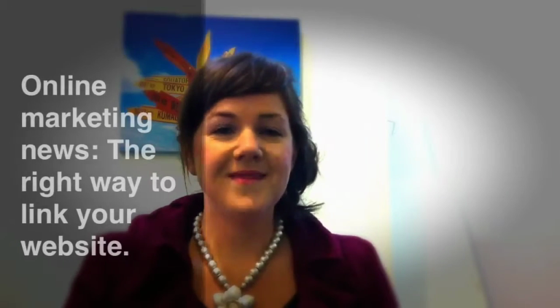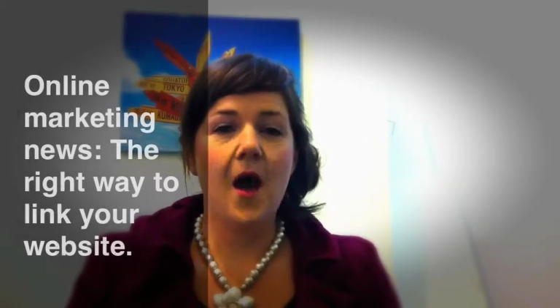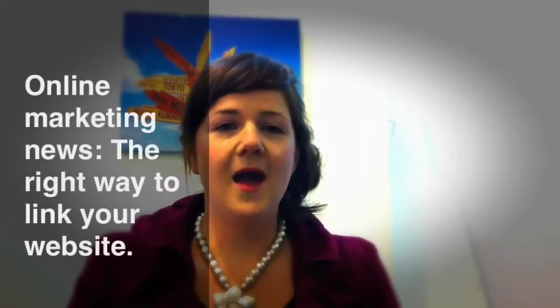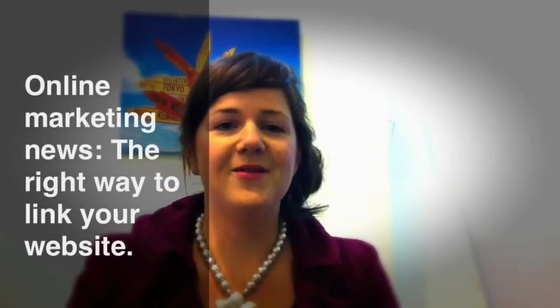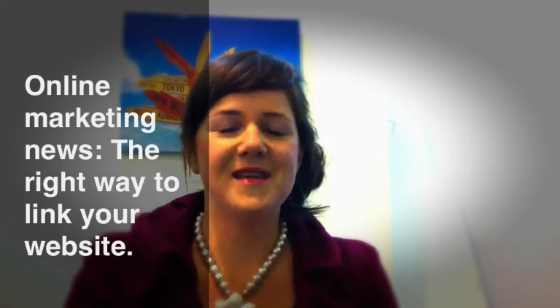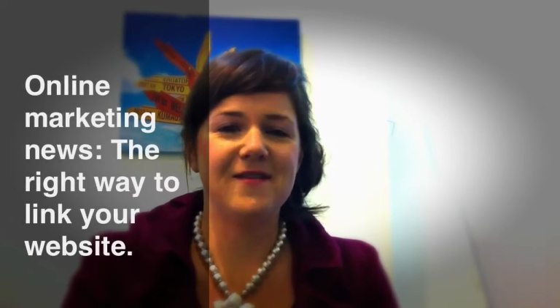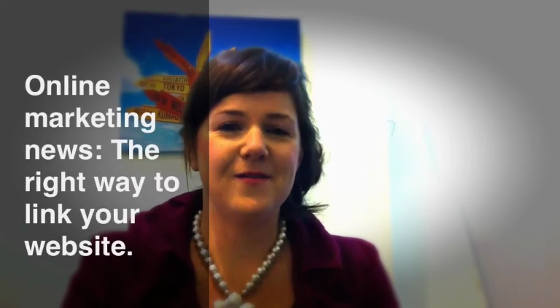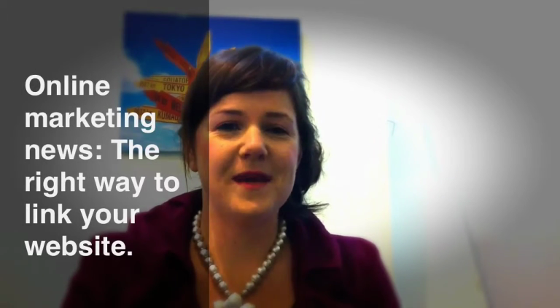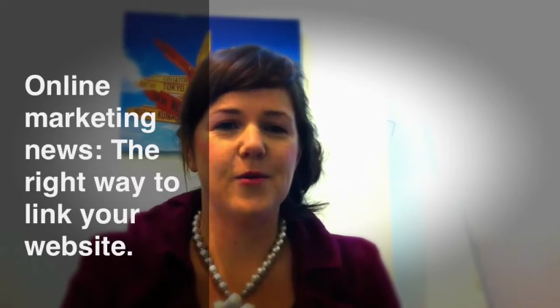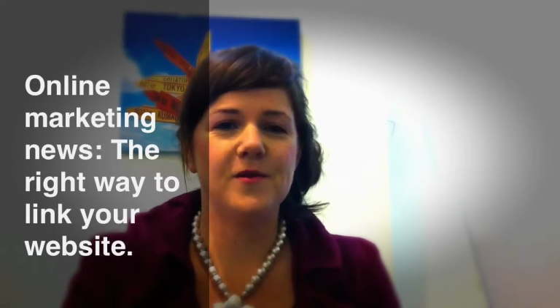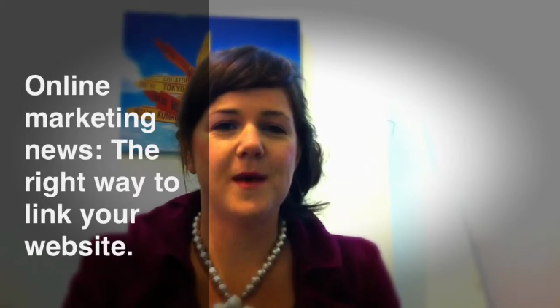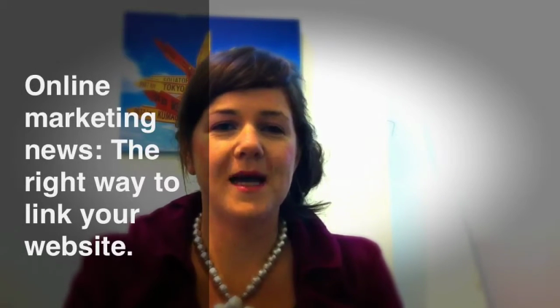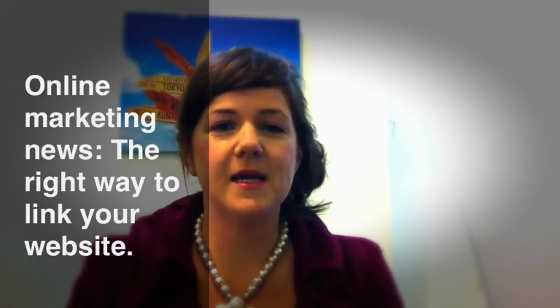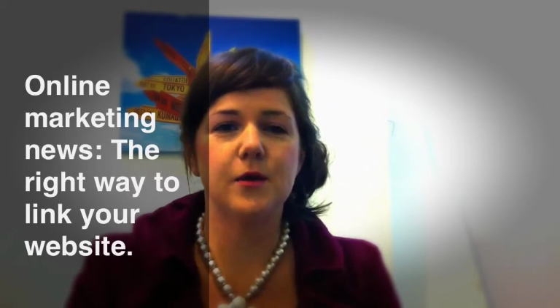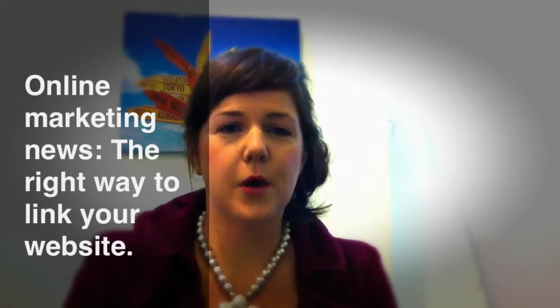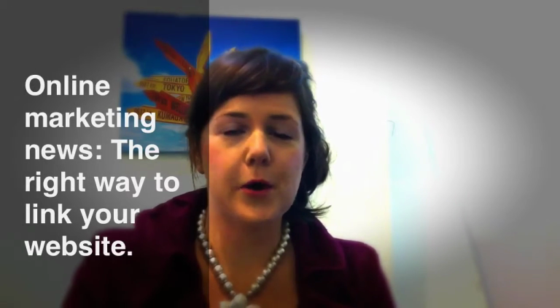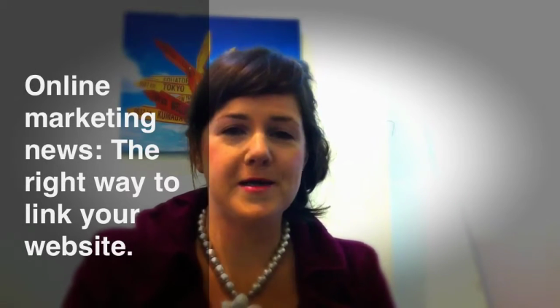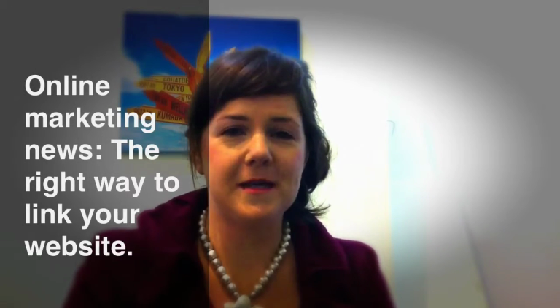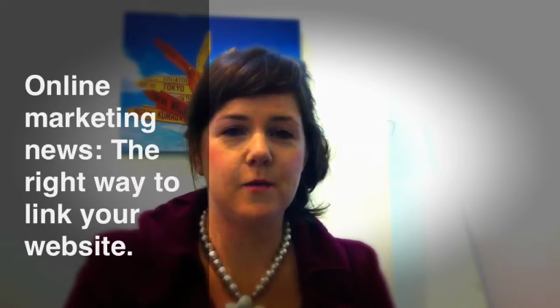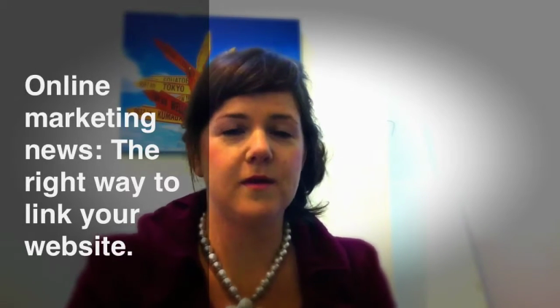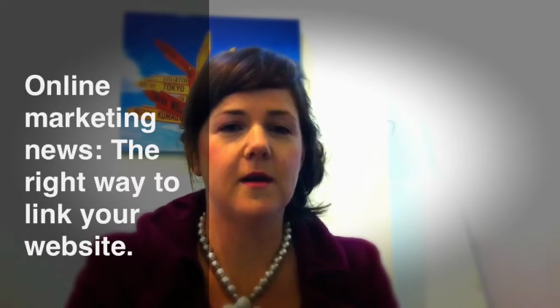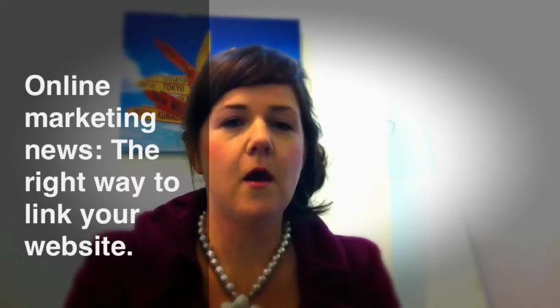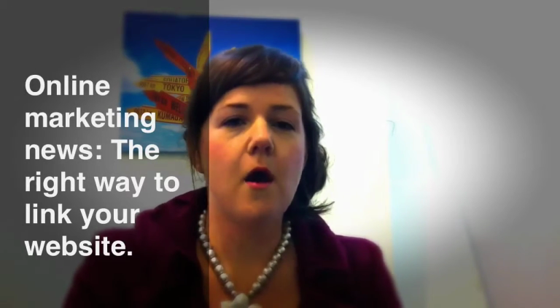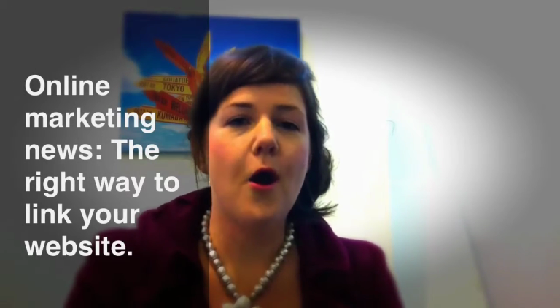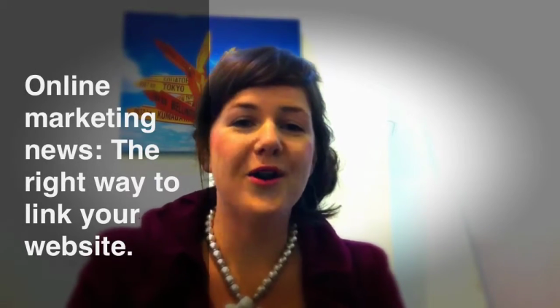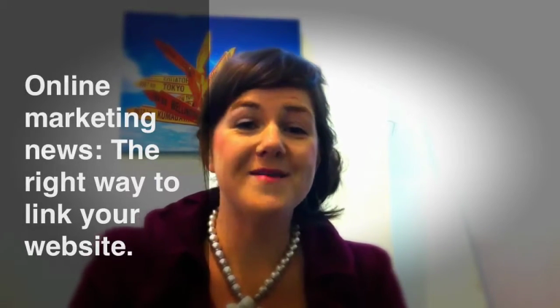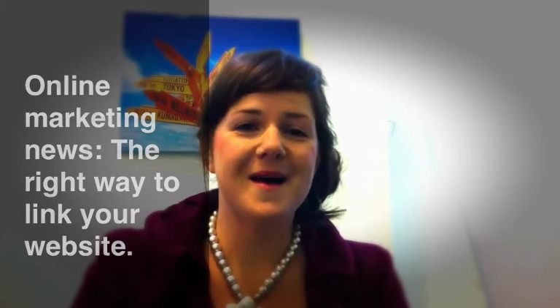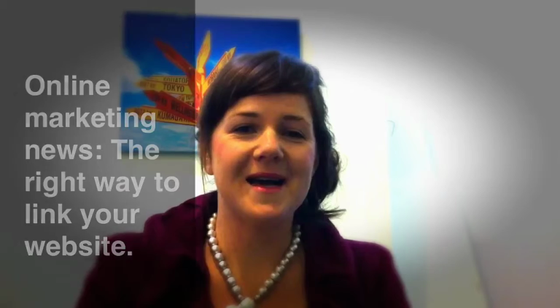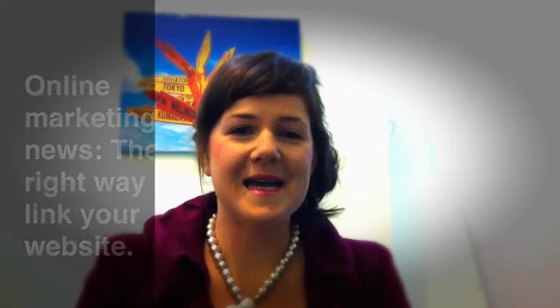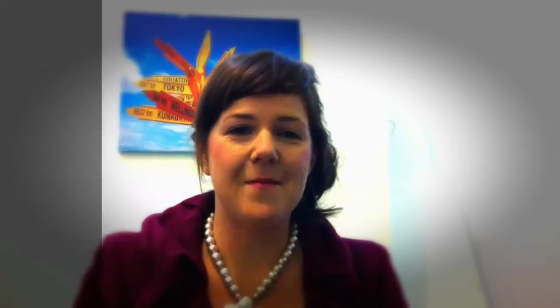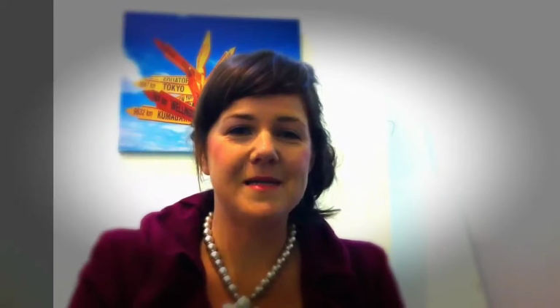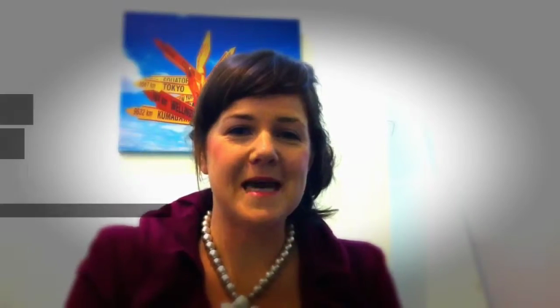Hi, Lucy here from eCommerceMarketing.co.nz with an online marketing update.